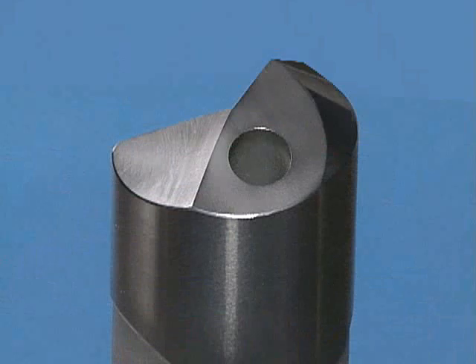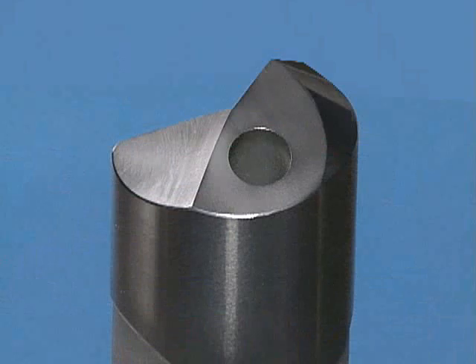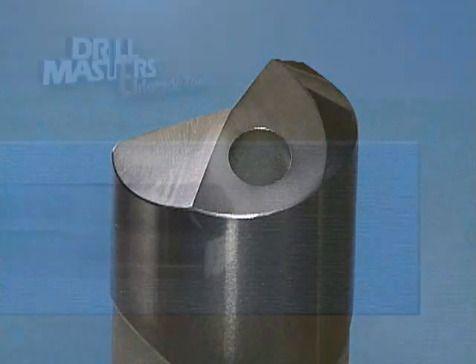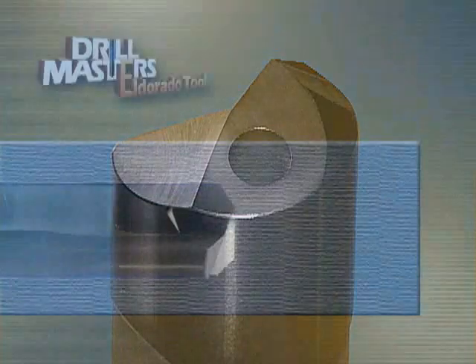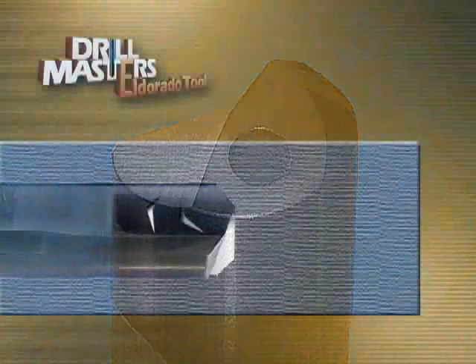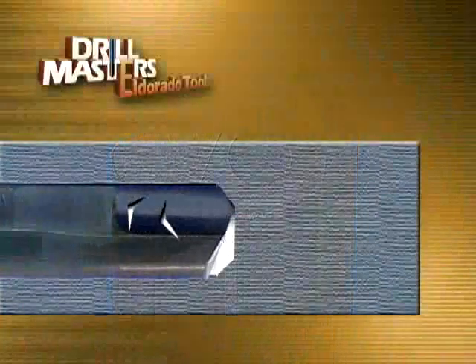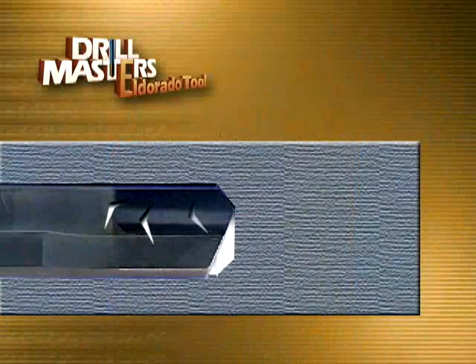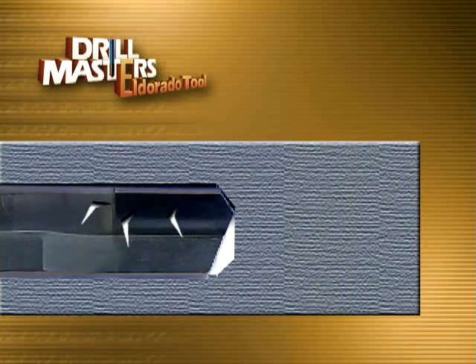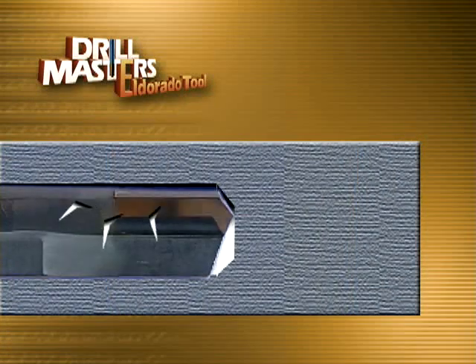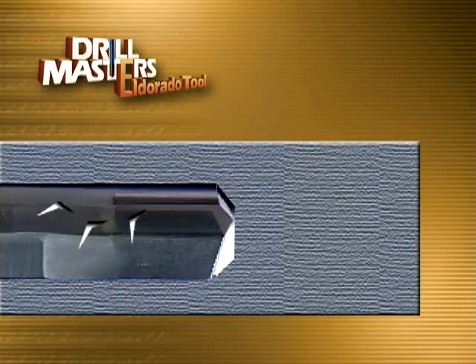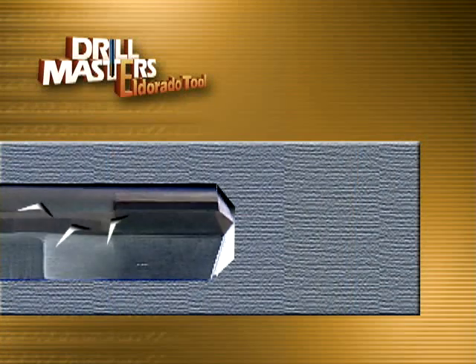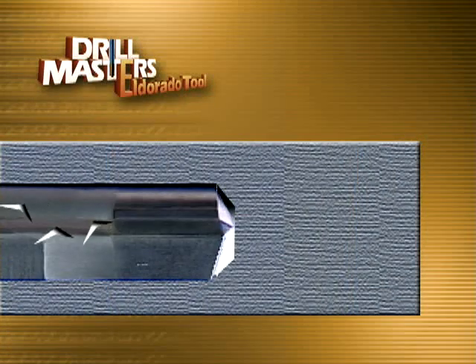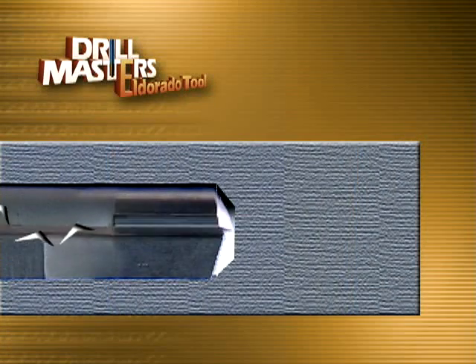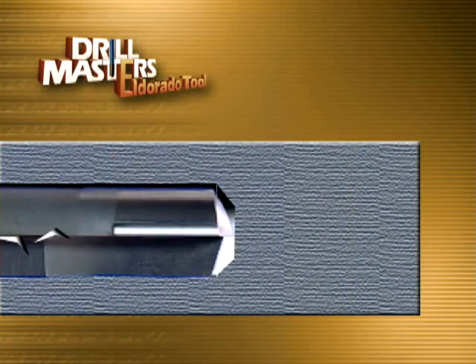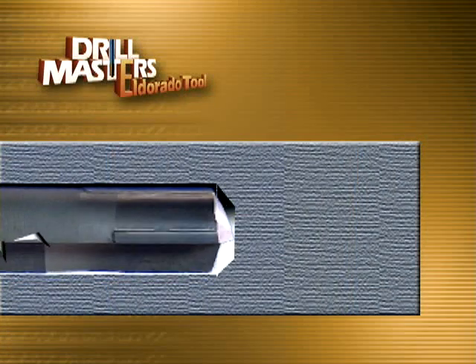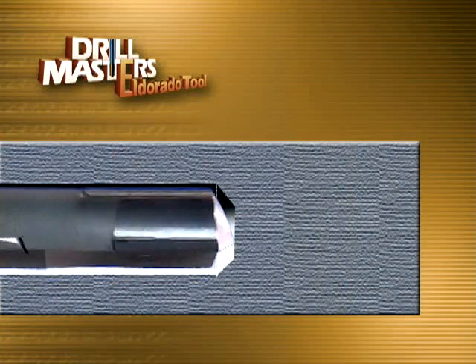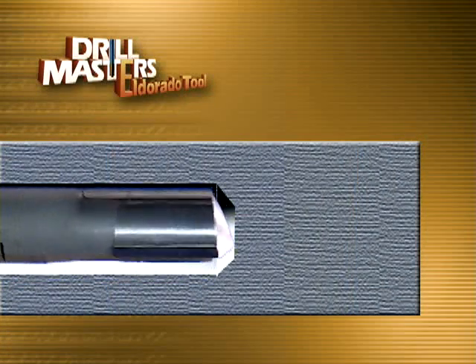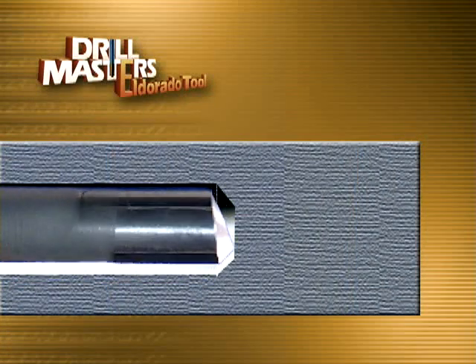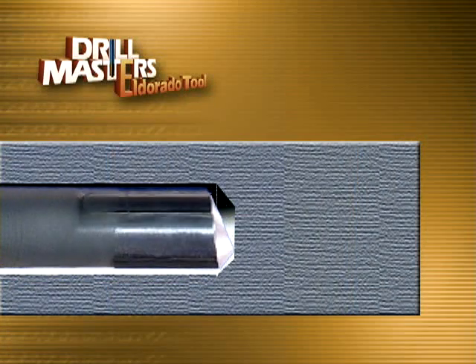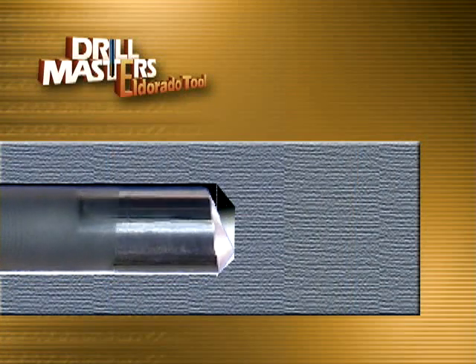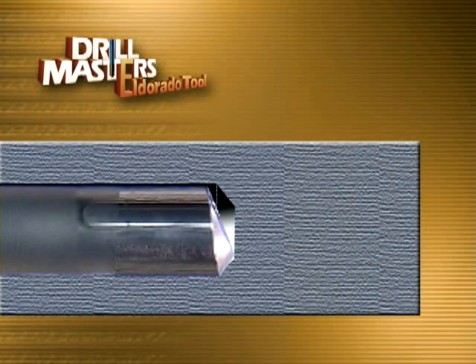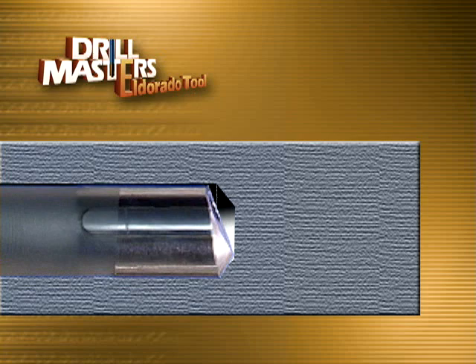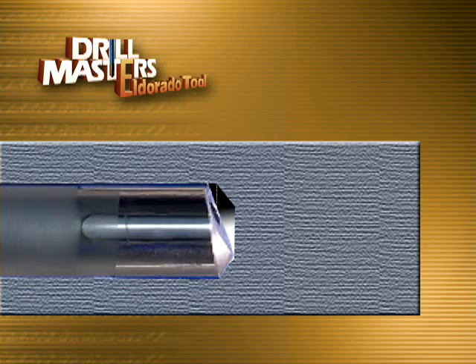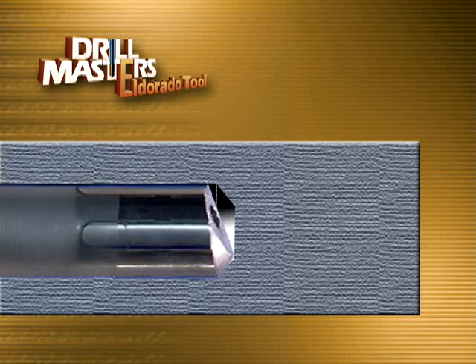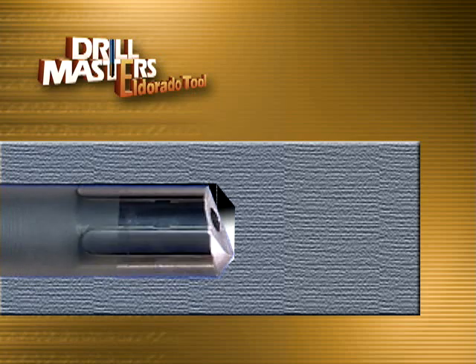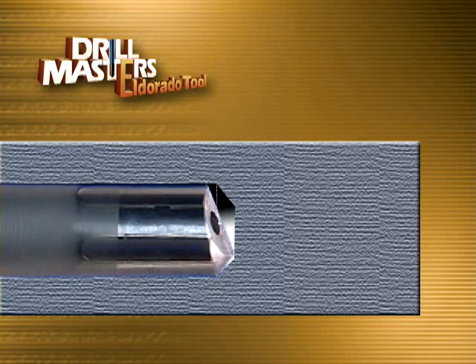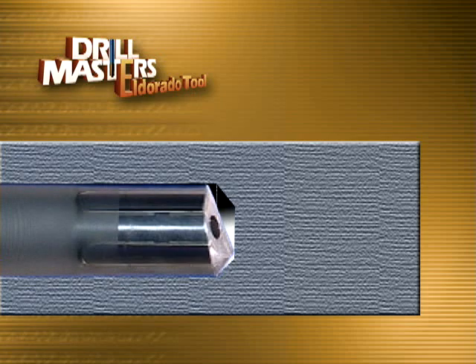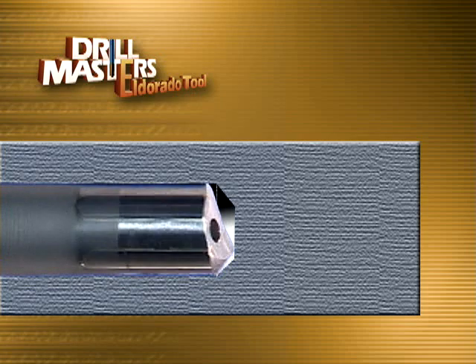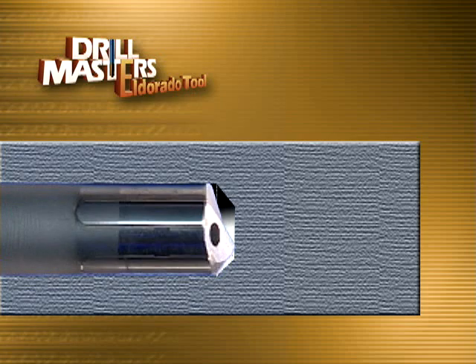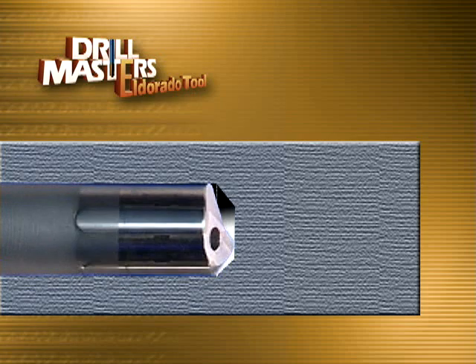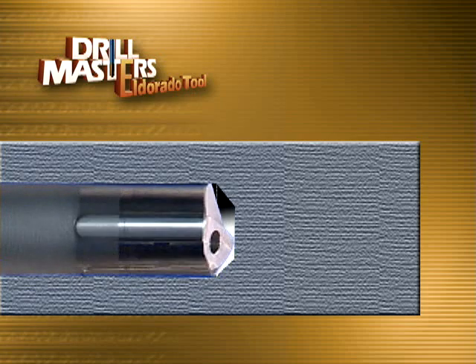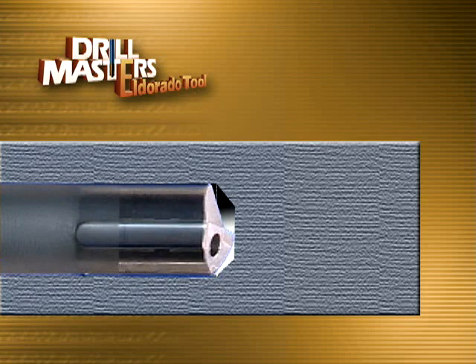The drill tip's cutting edges produce thin, curled chips that are carried along the shank by the high pressure coolant and deposited into a chip box.